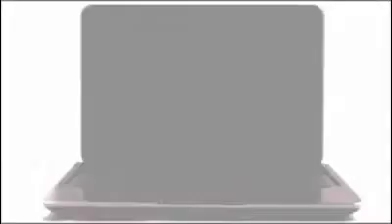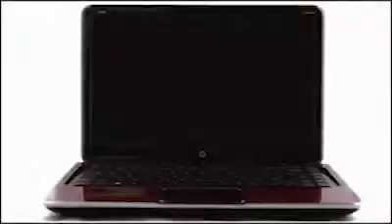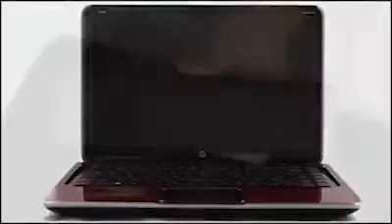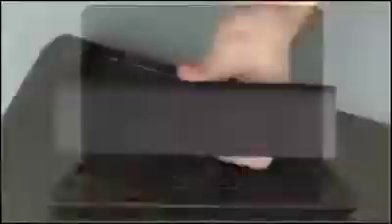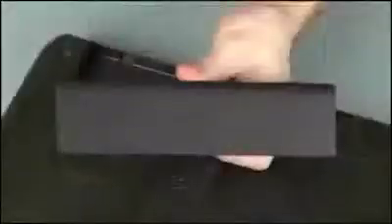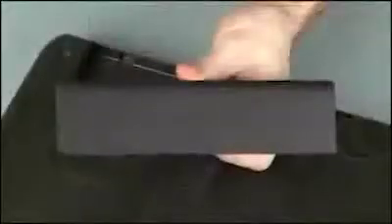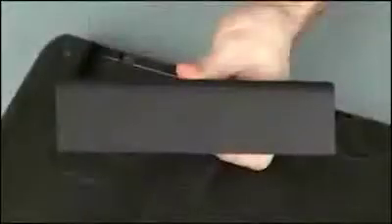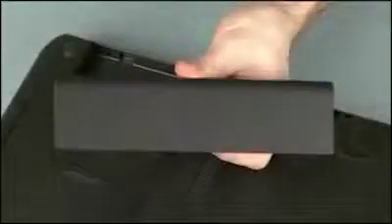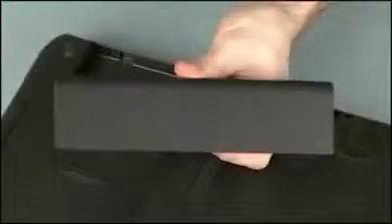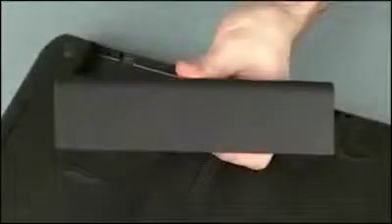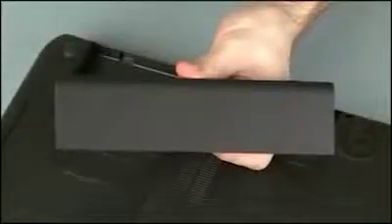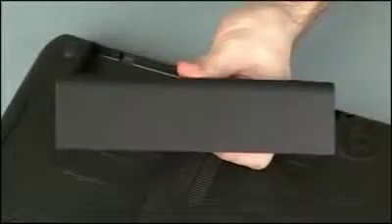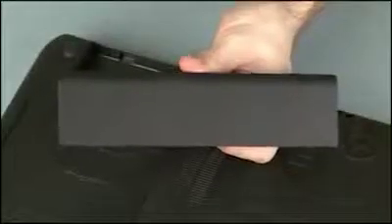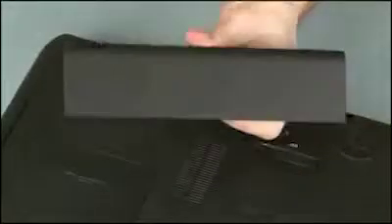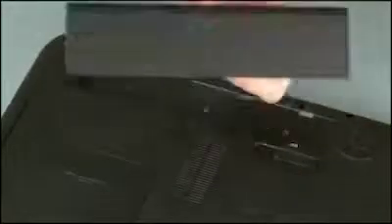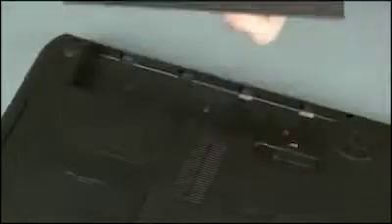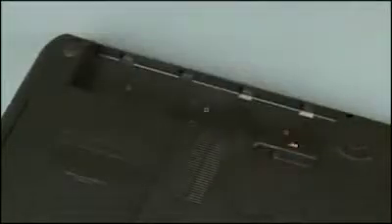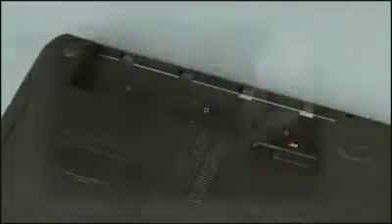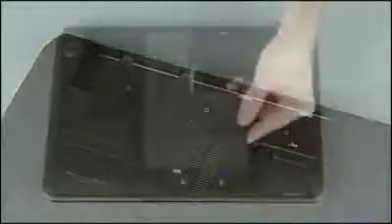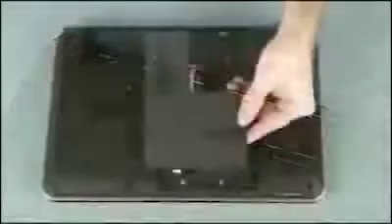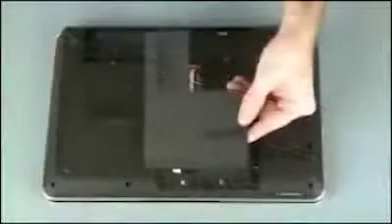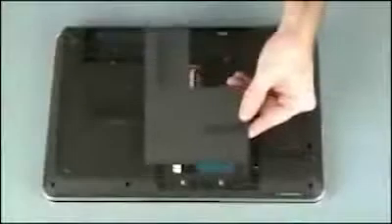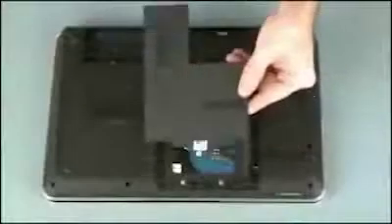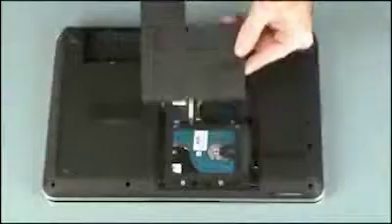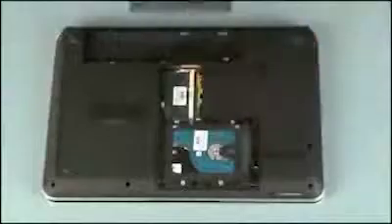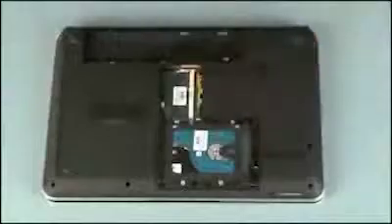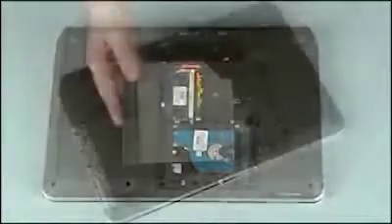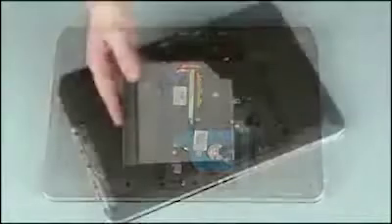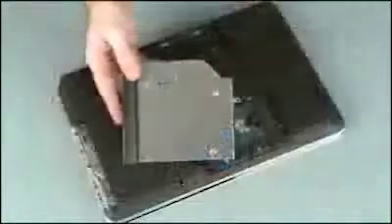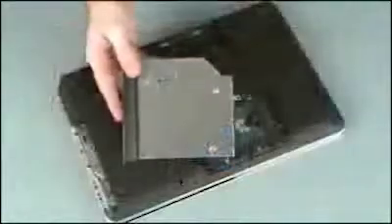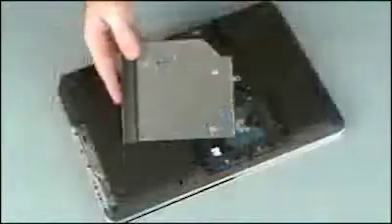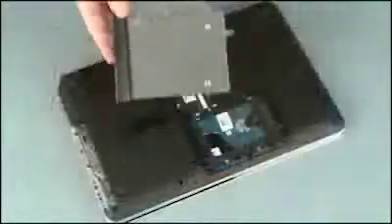Before you begin, remove the battery, service cover, and optical drive.